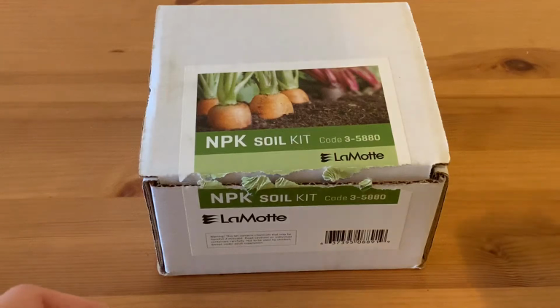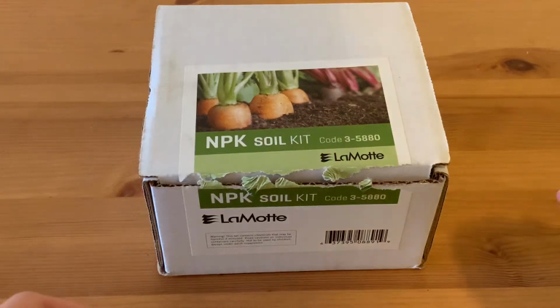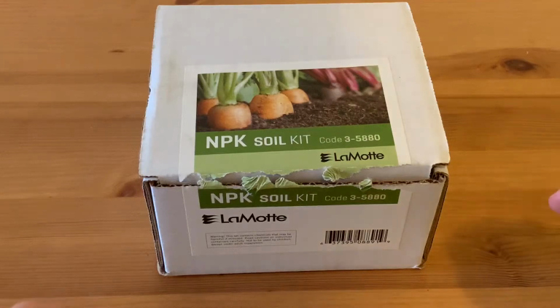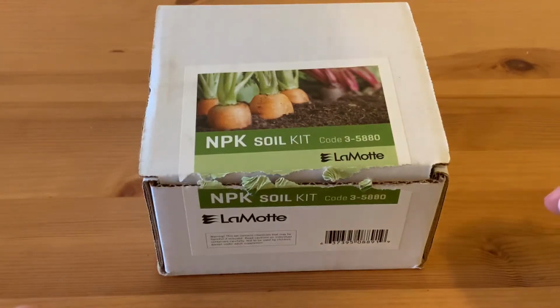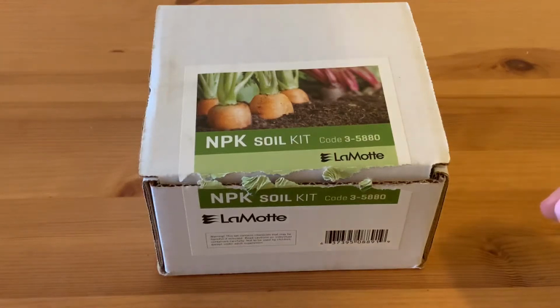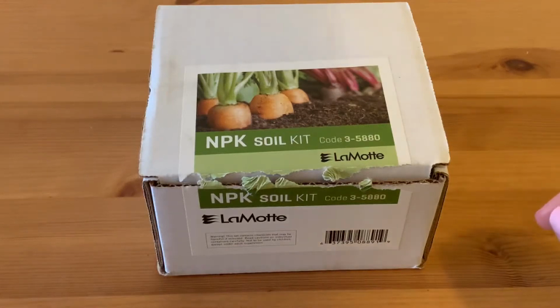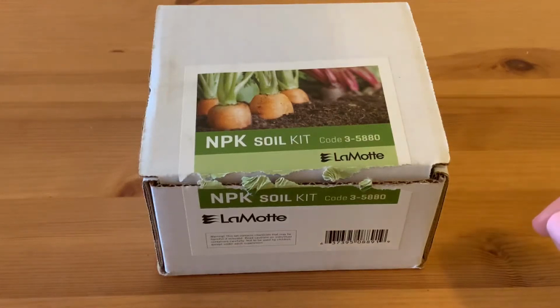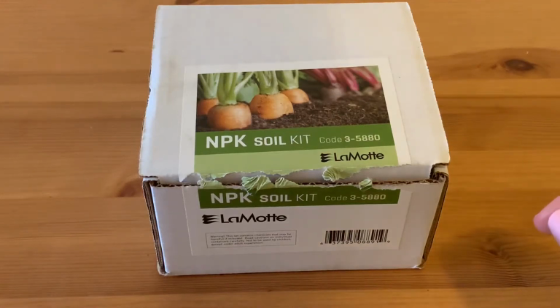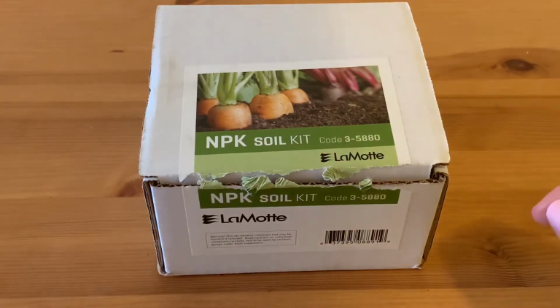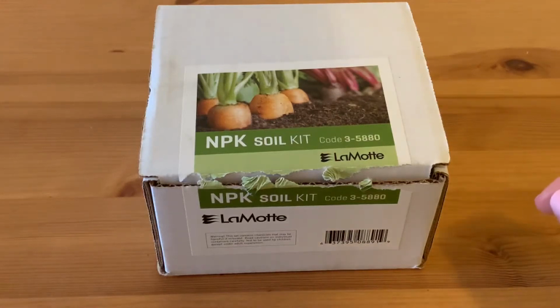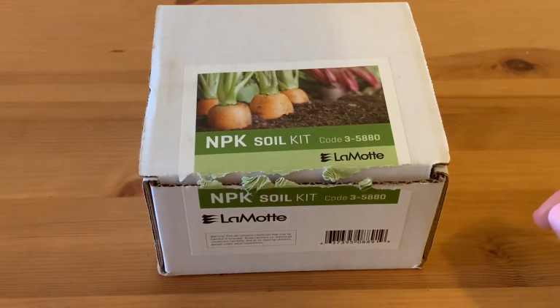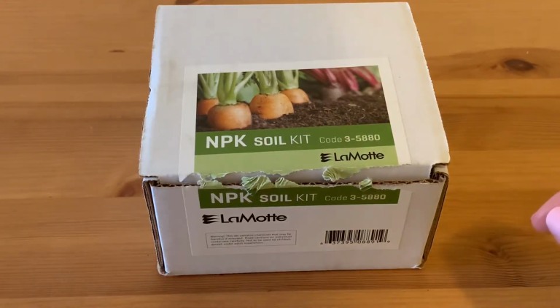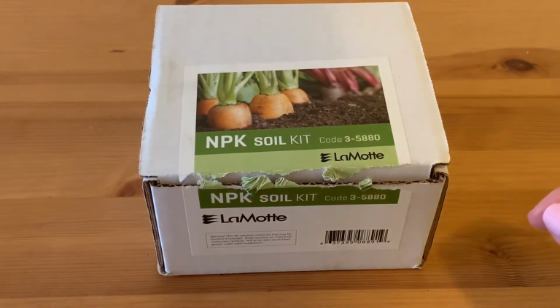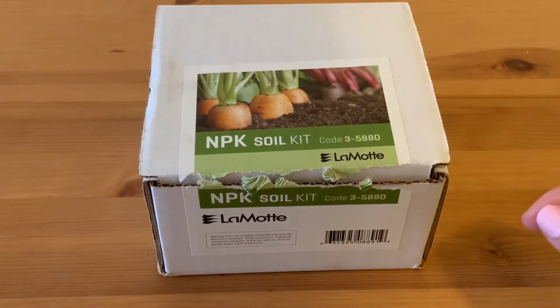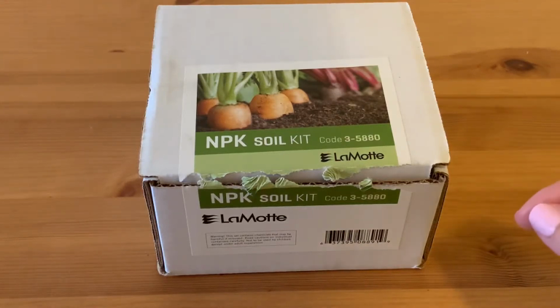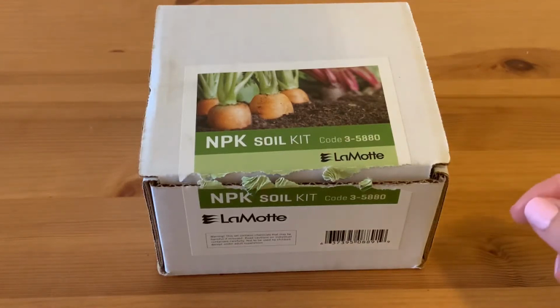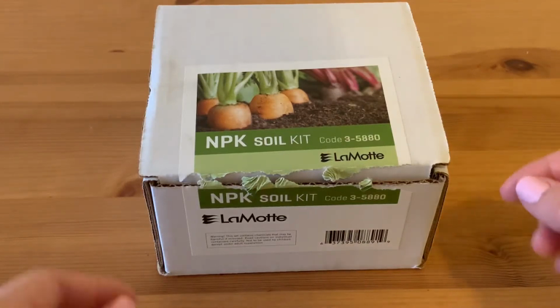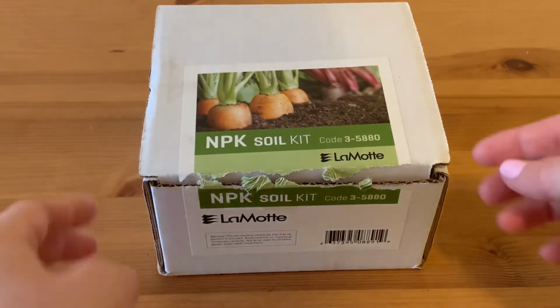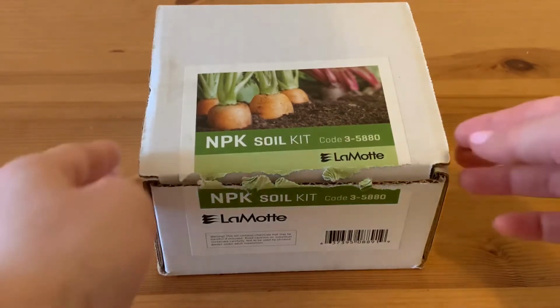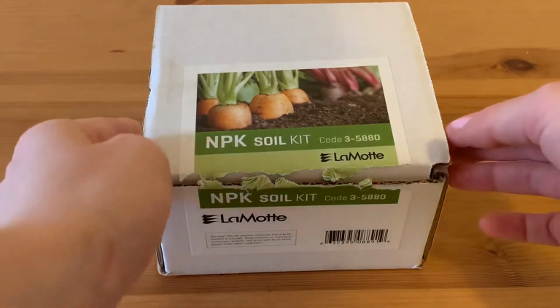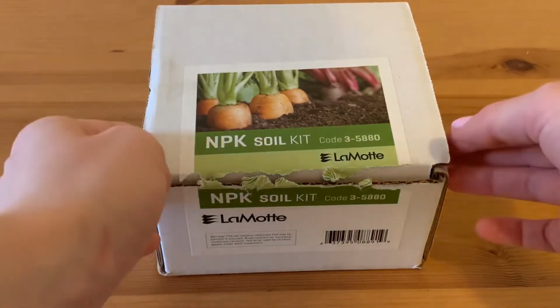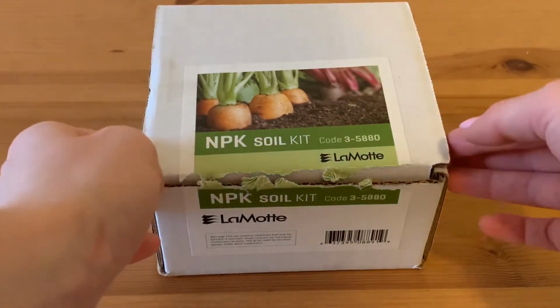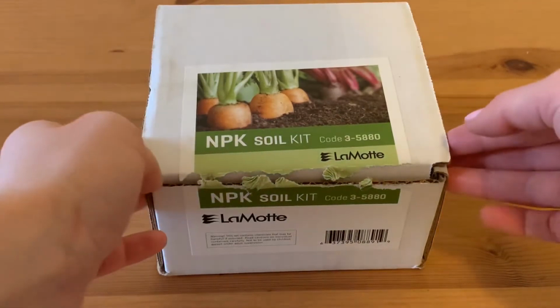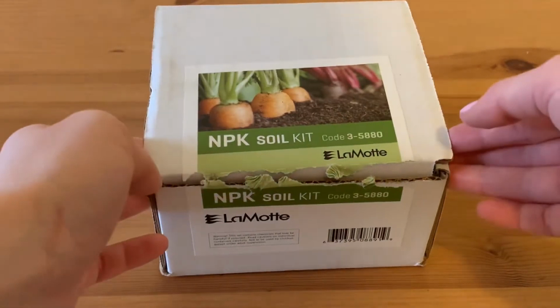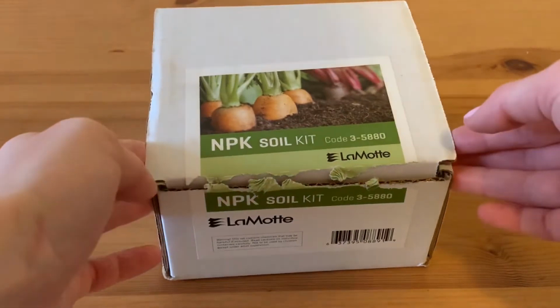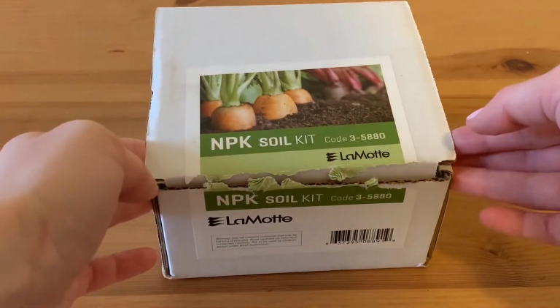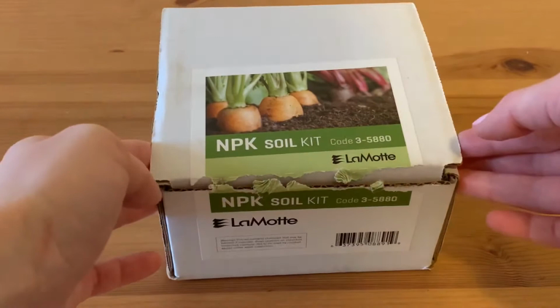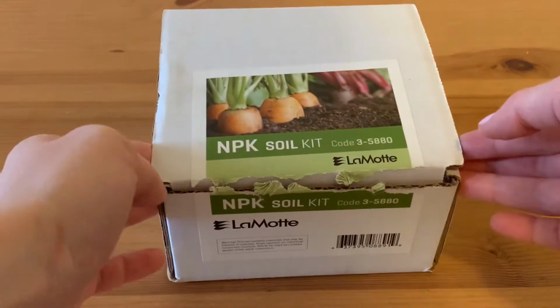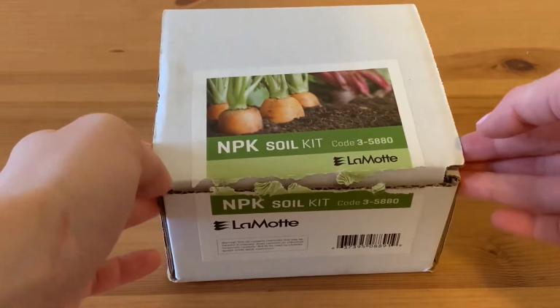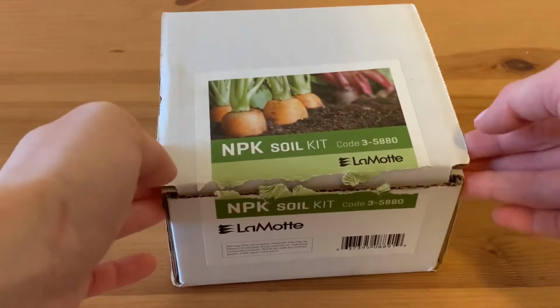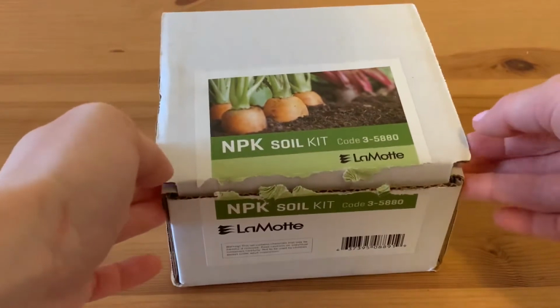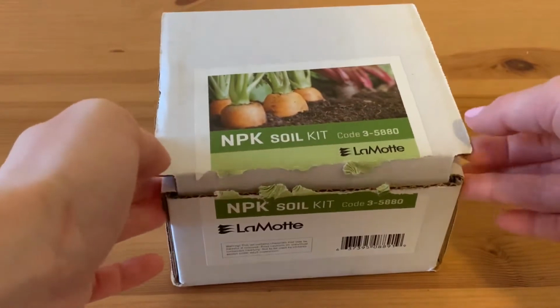For this test — nitrogen, potassium, phosphorus, and soil — we need a soil kit.